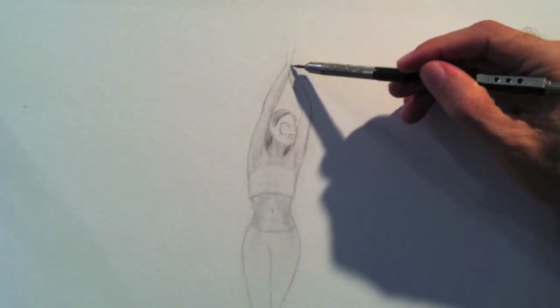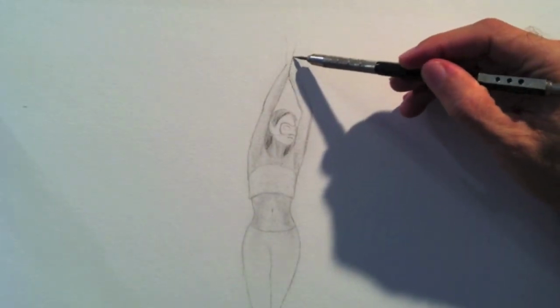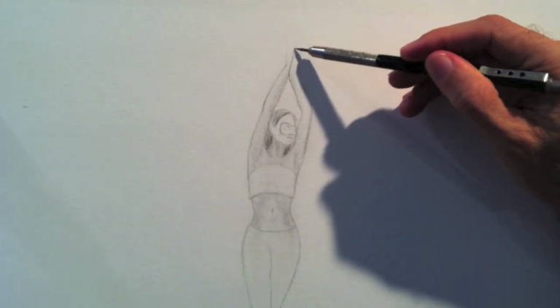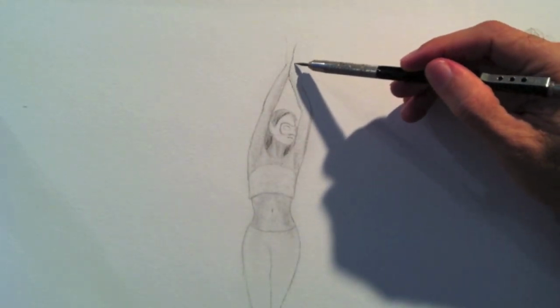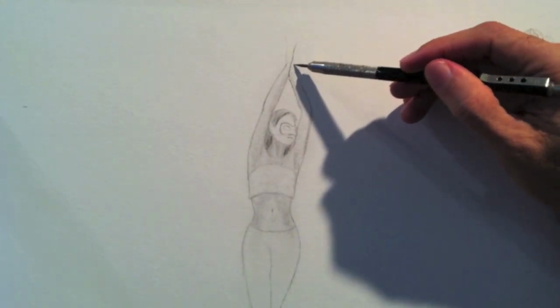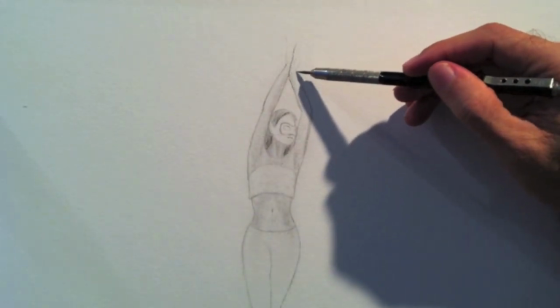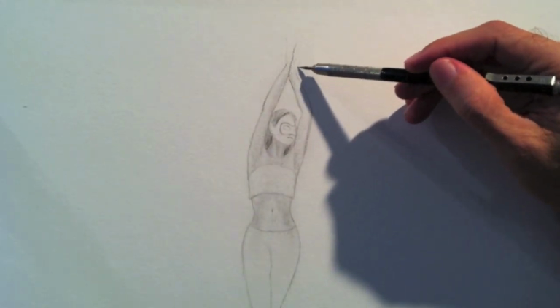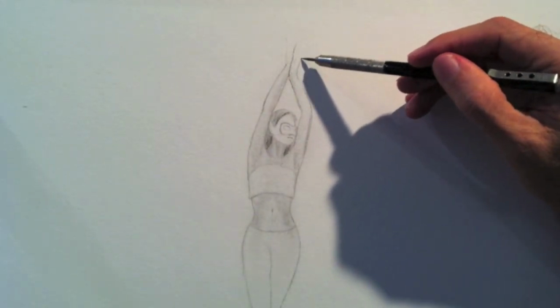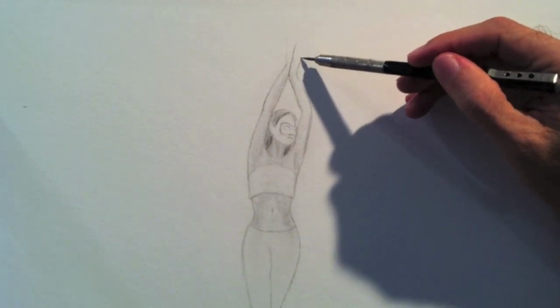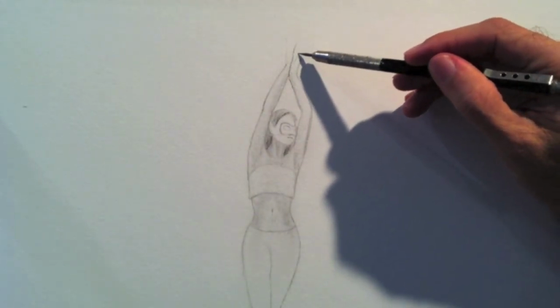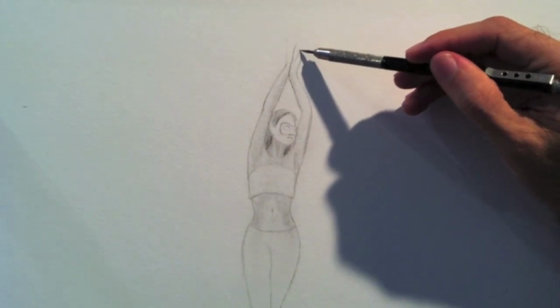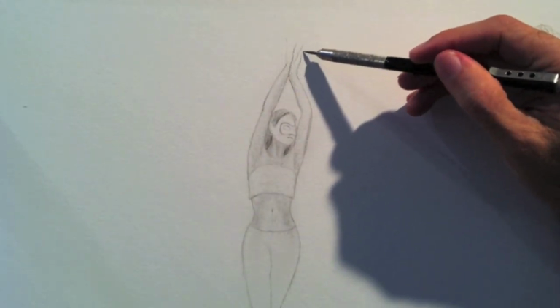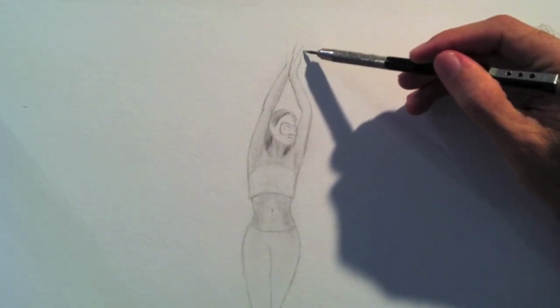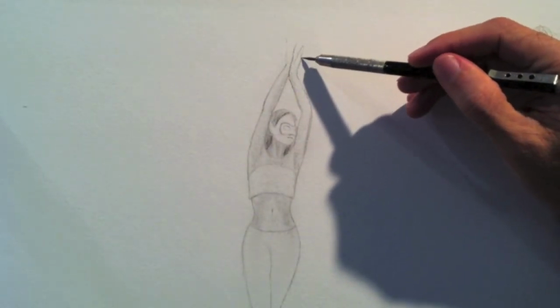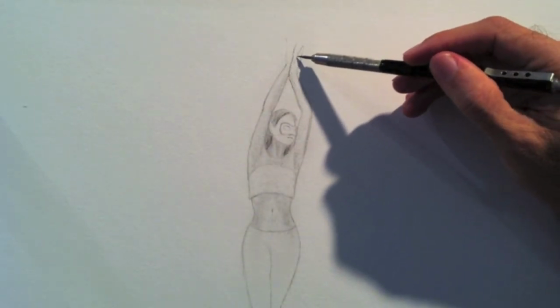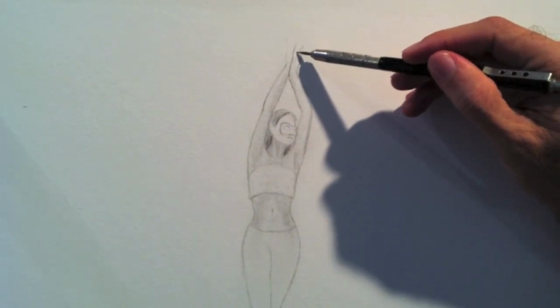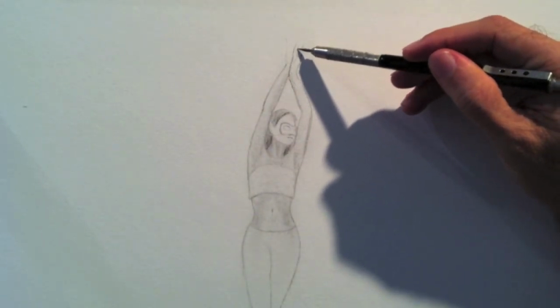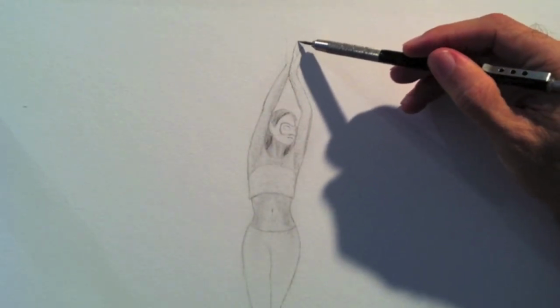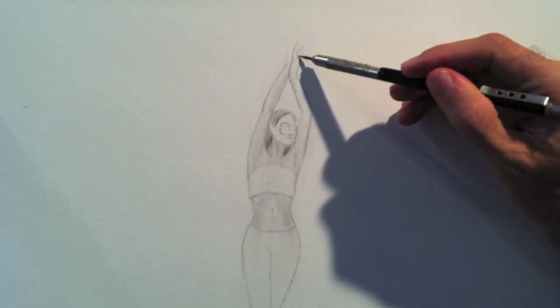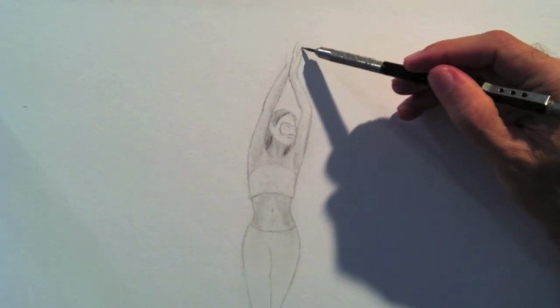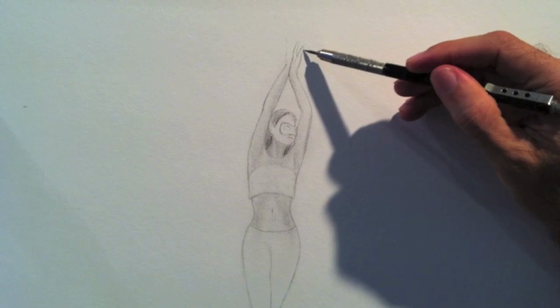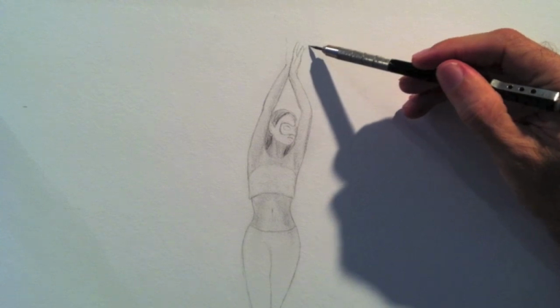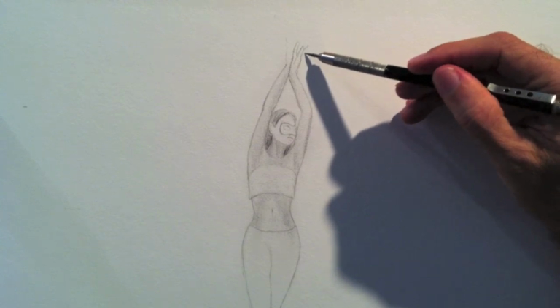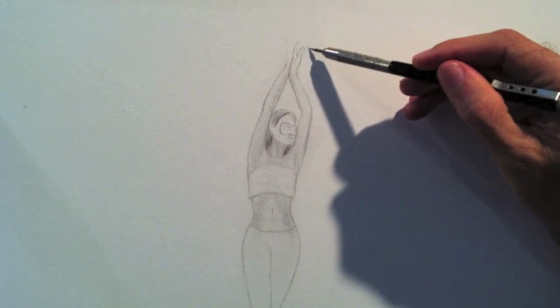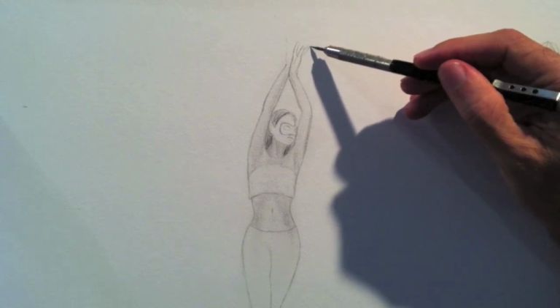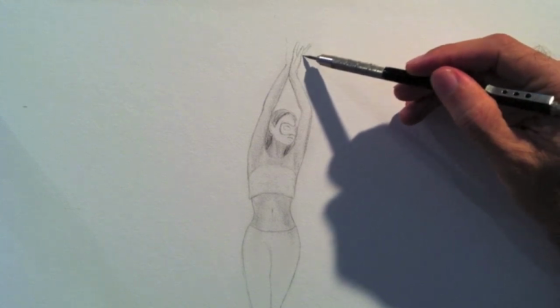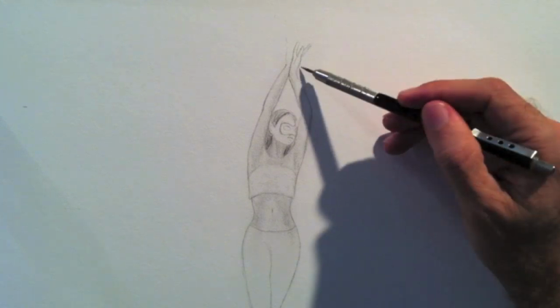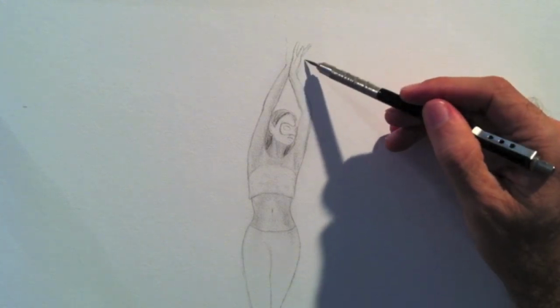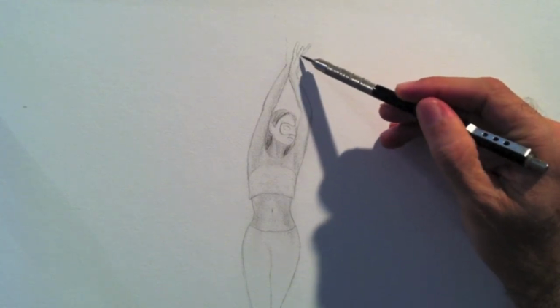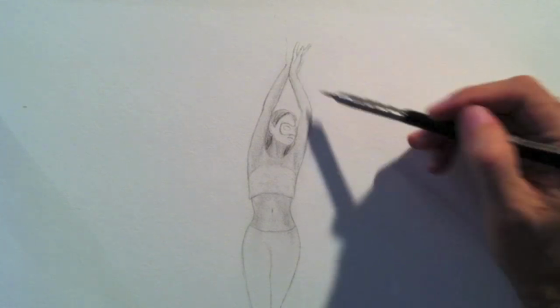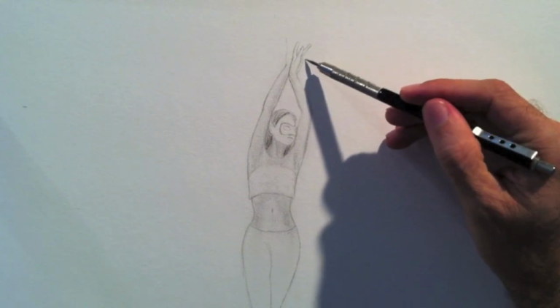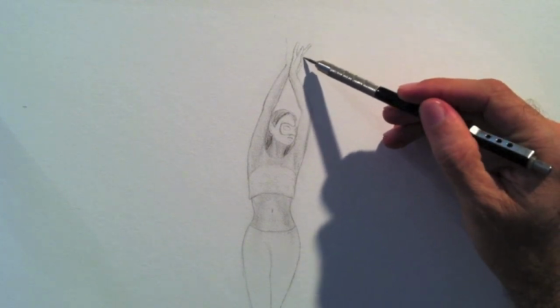And now the hands. I start with the thumb and then the rest of the fingers.